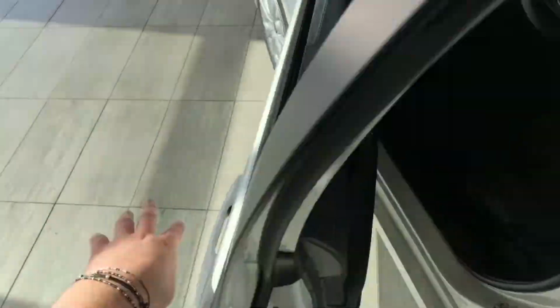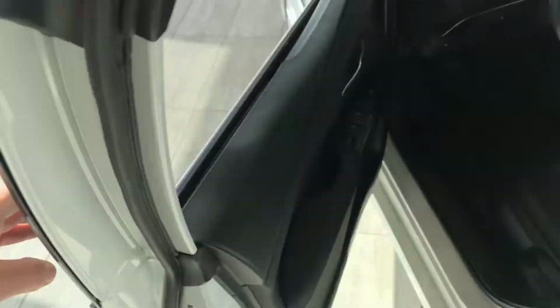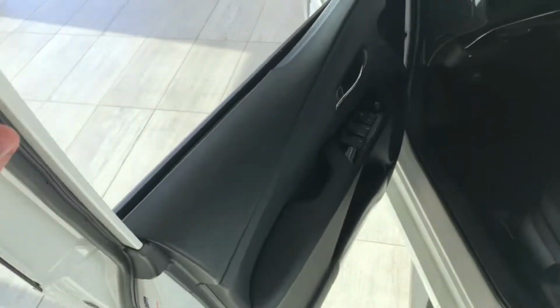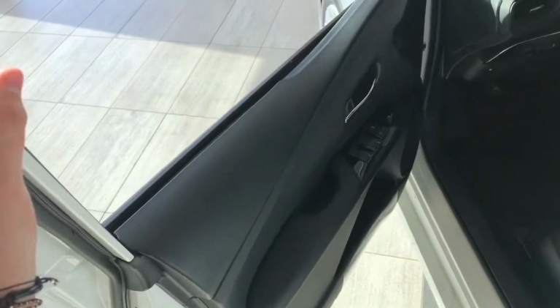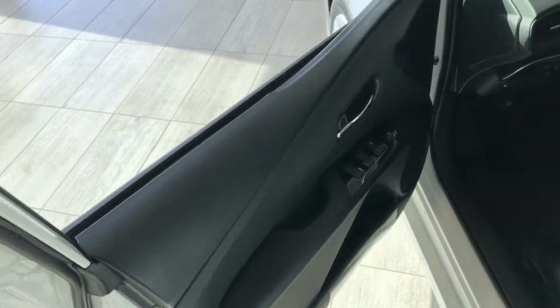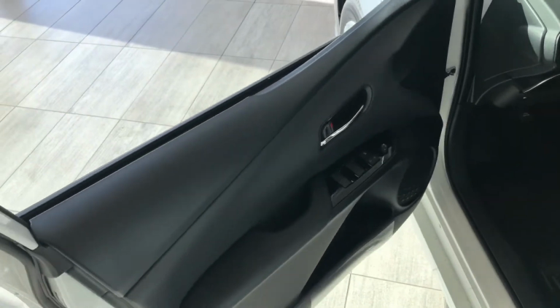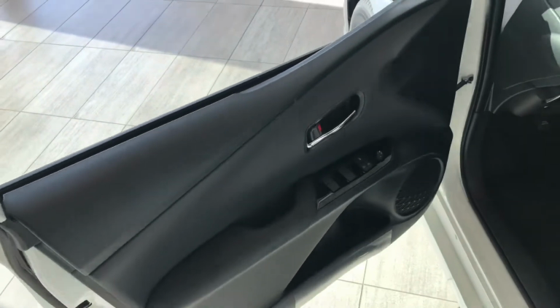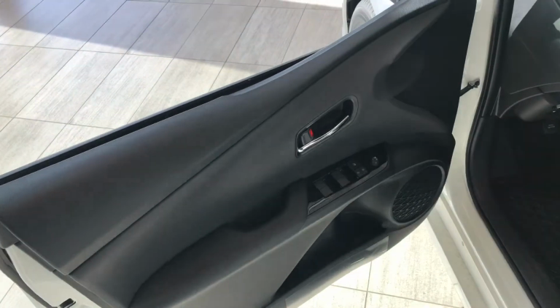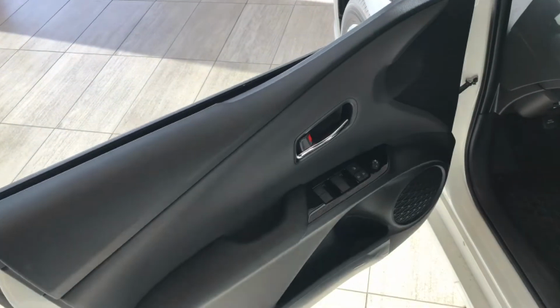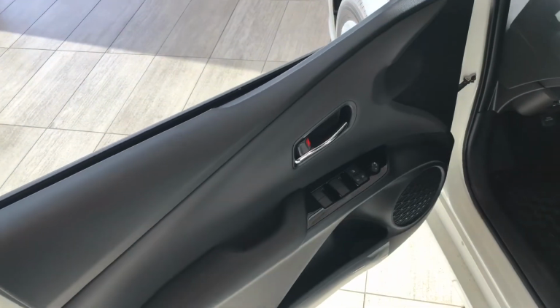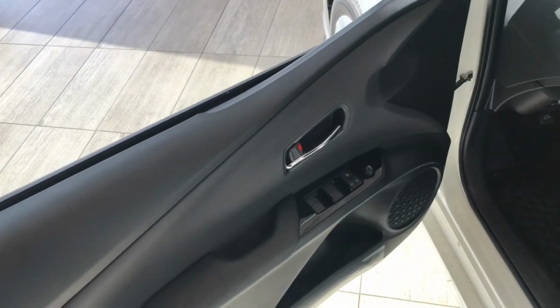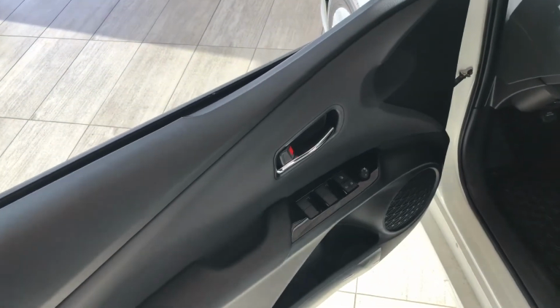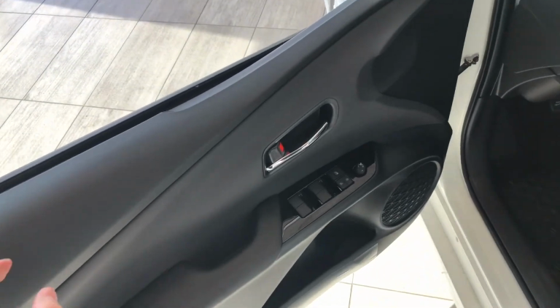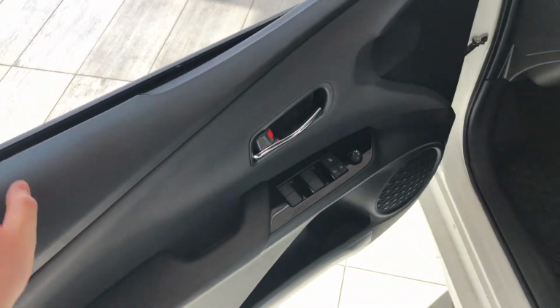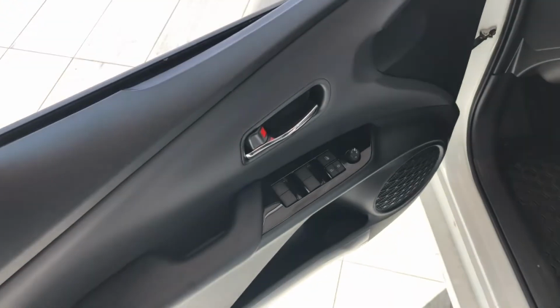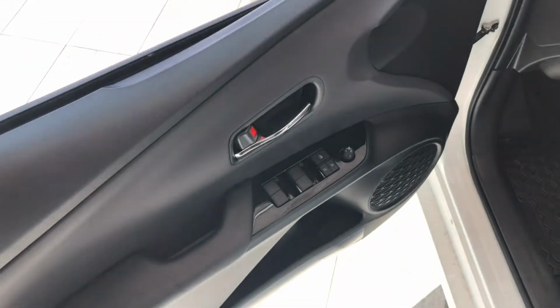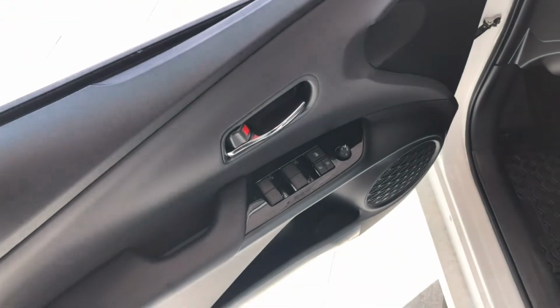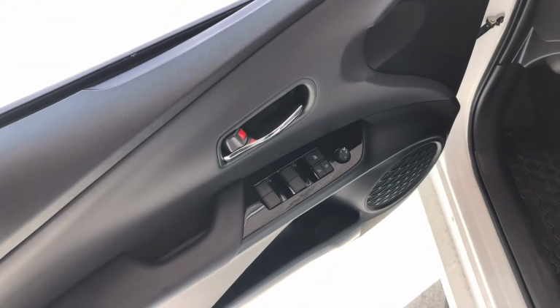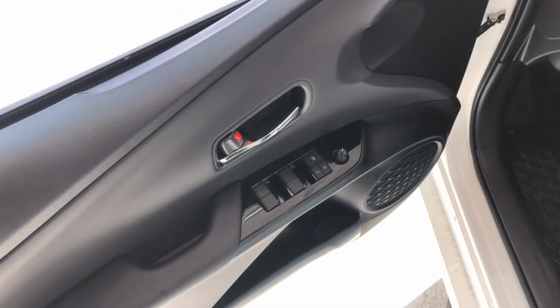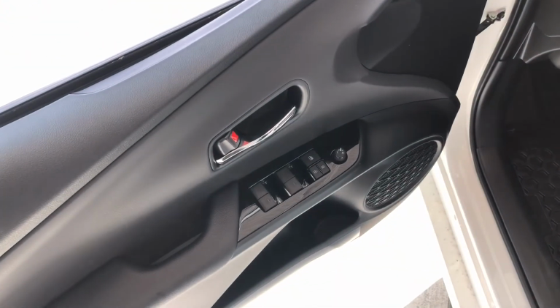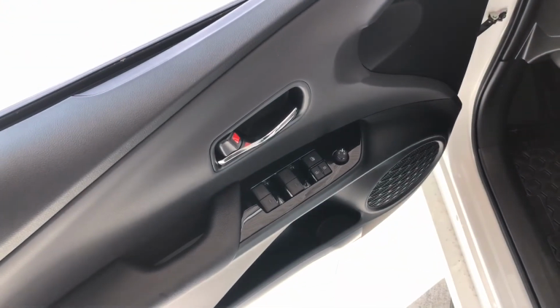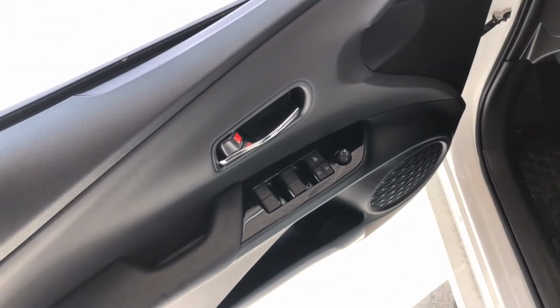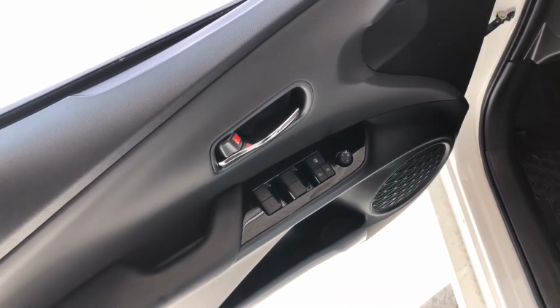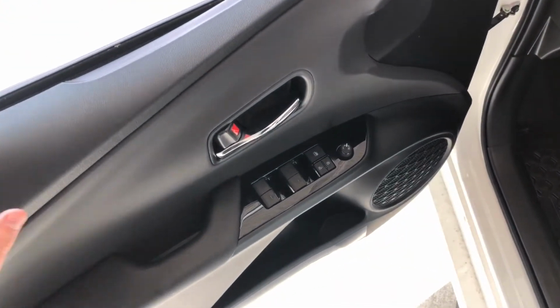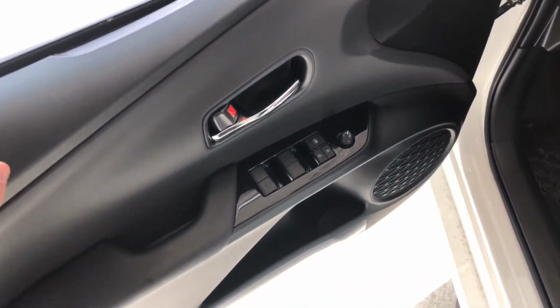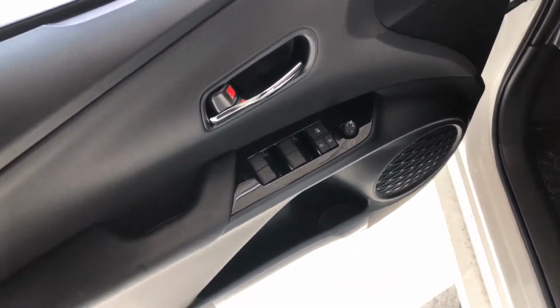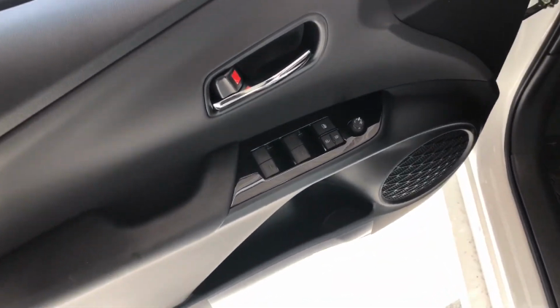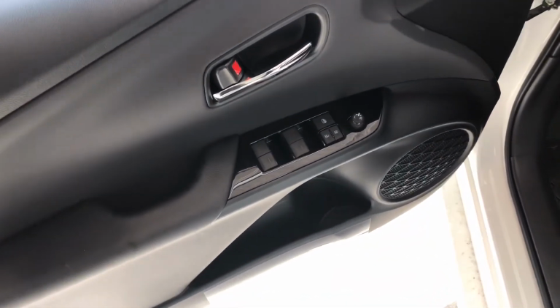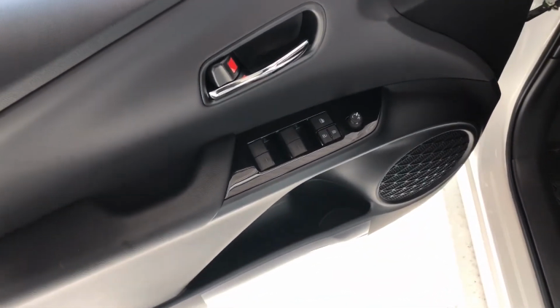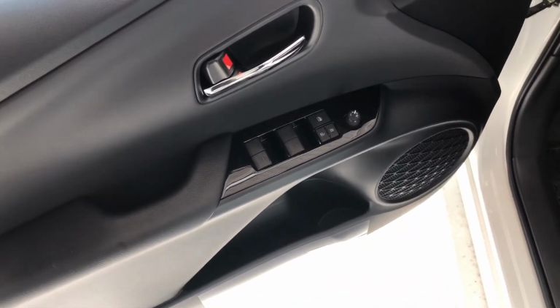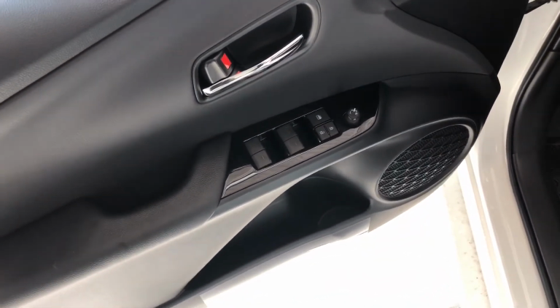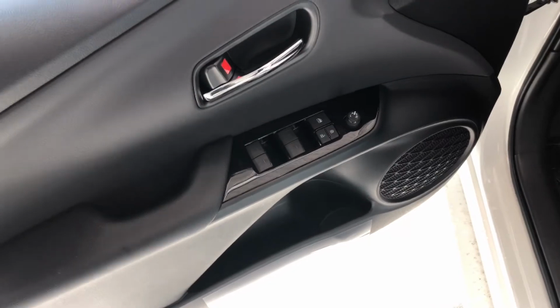If we take a look inside, right up top you have your power windows, locks and mirrors with some storage space on the bottom.